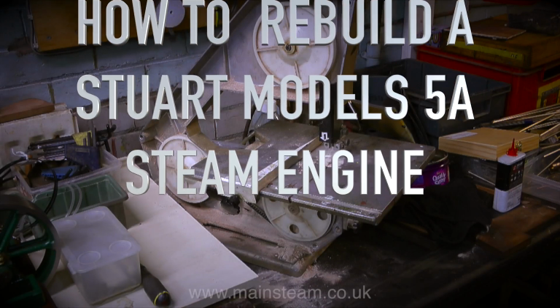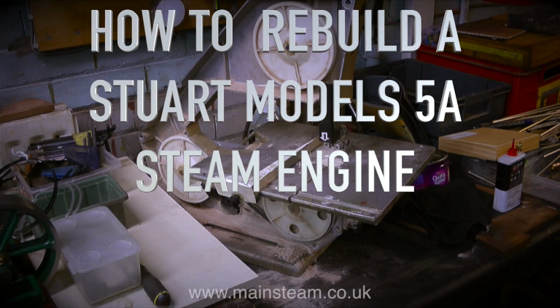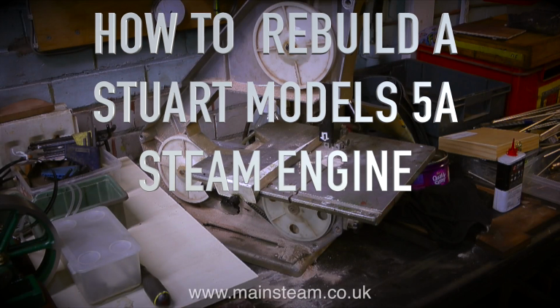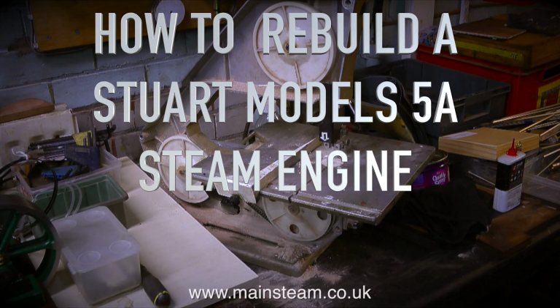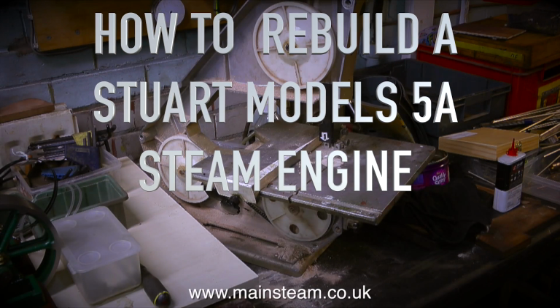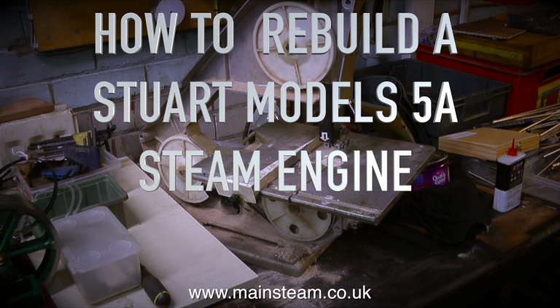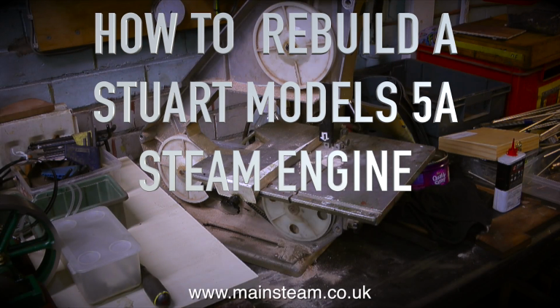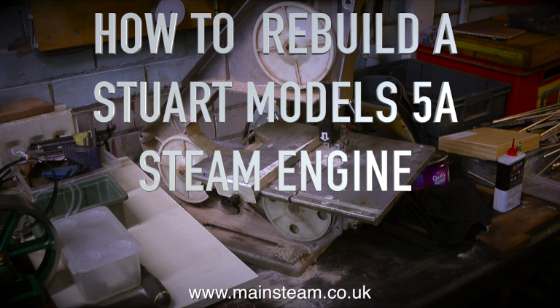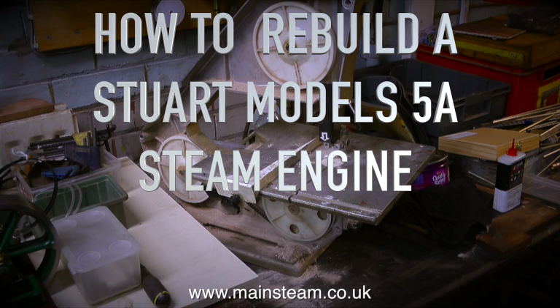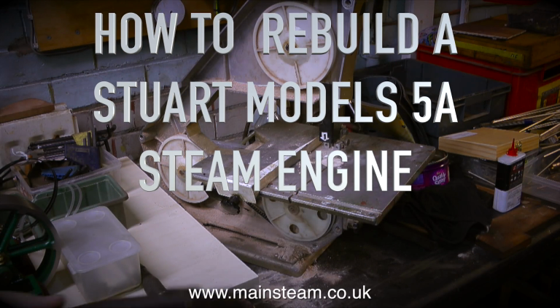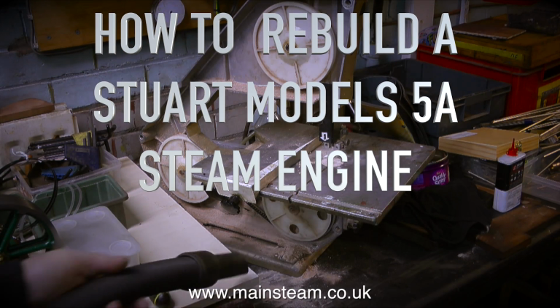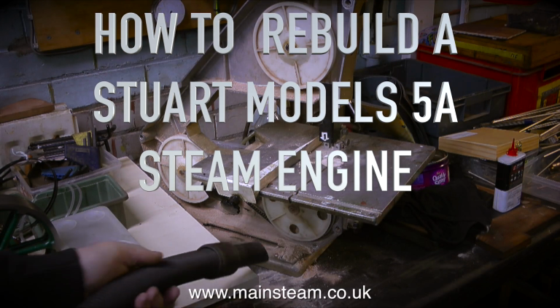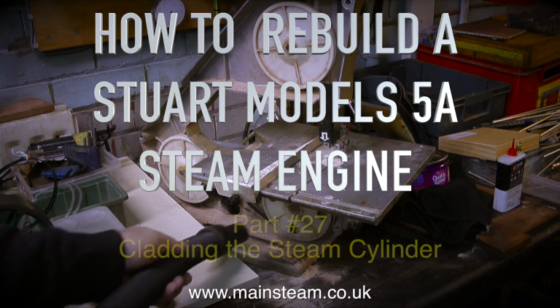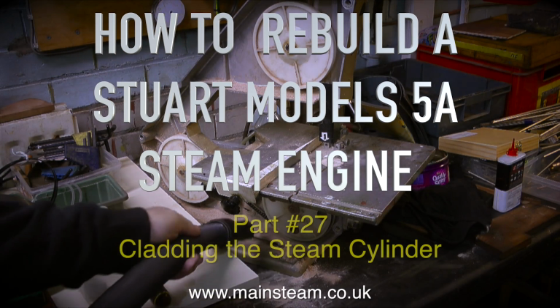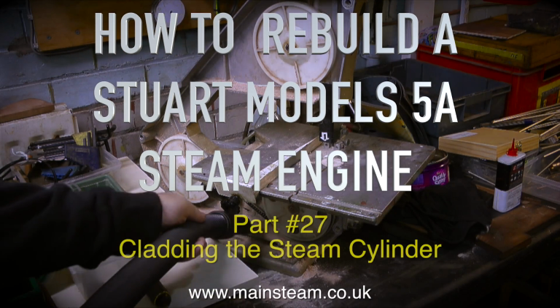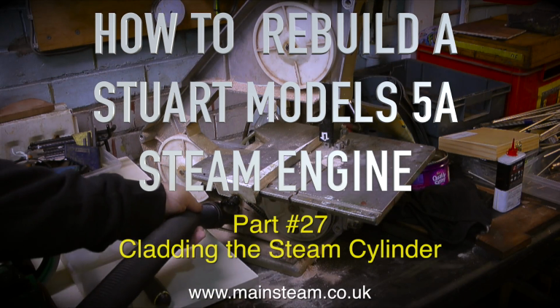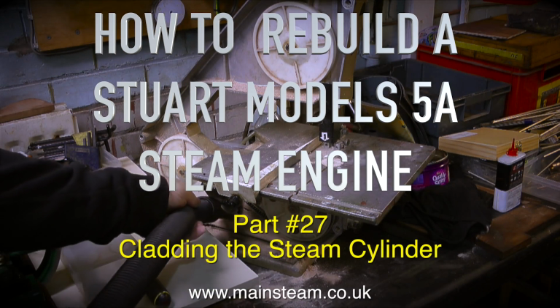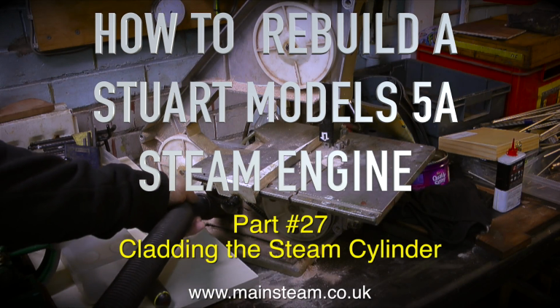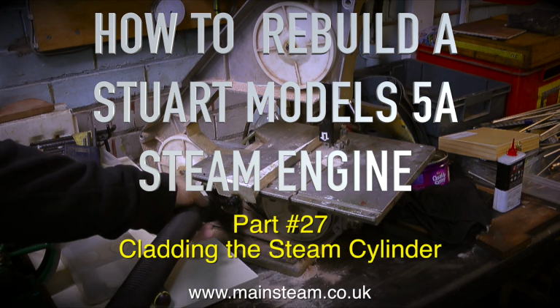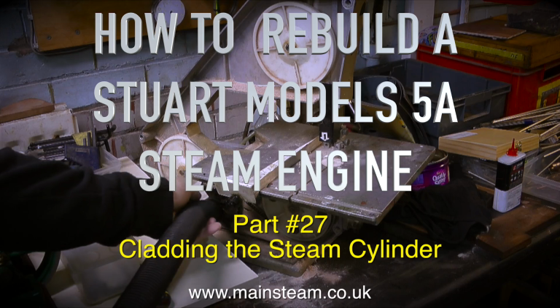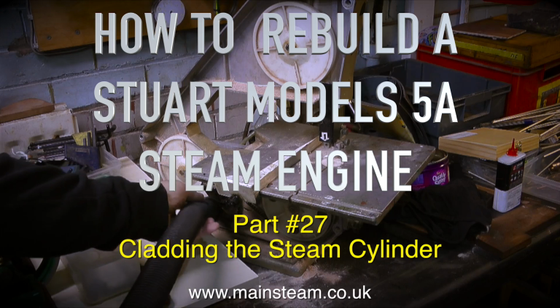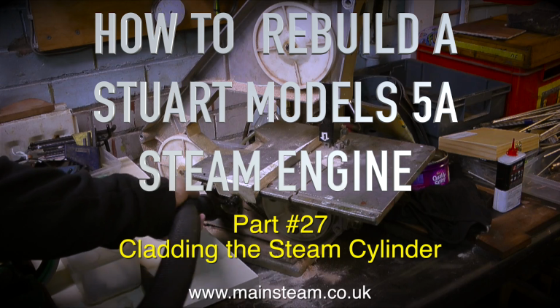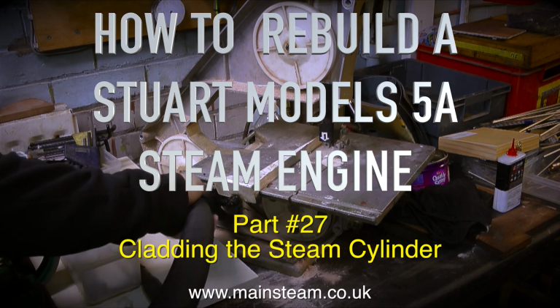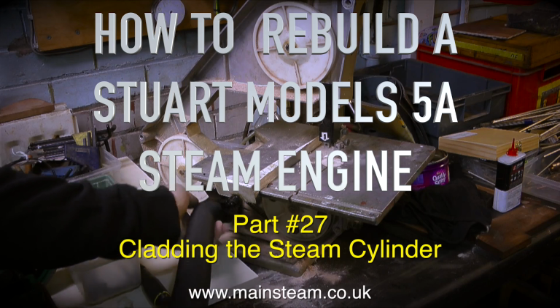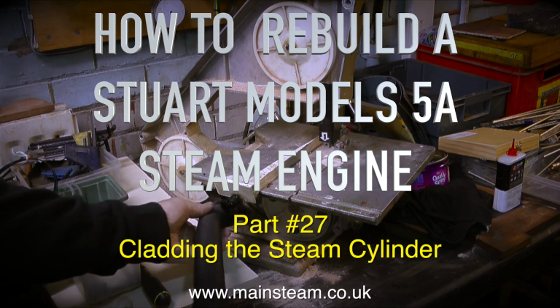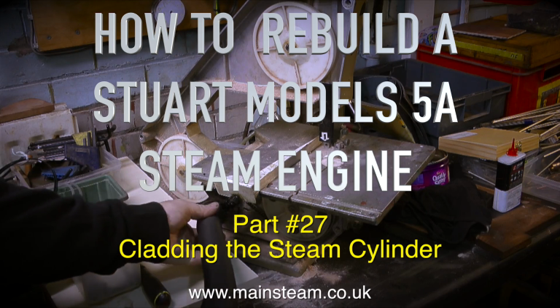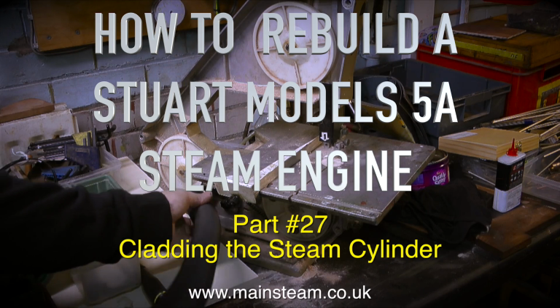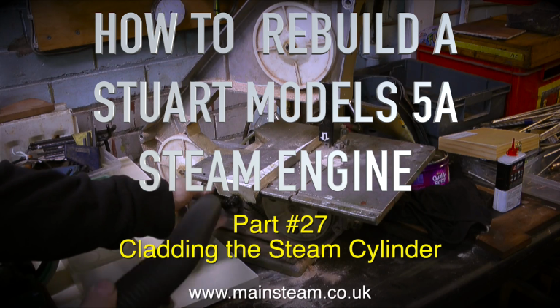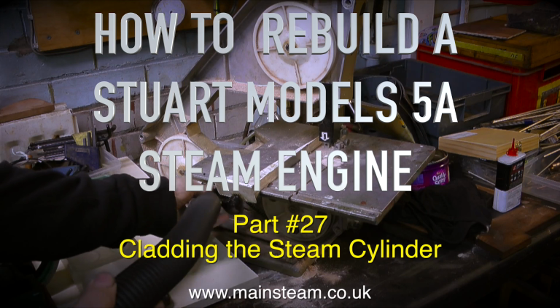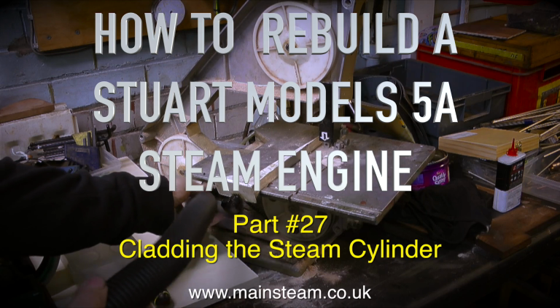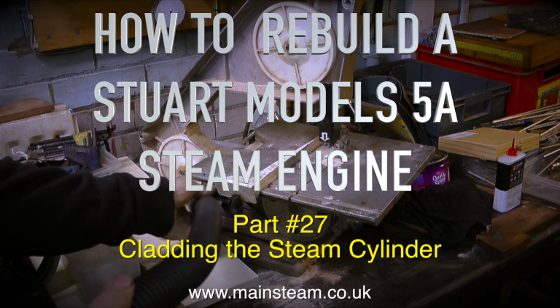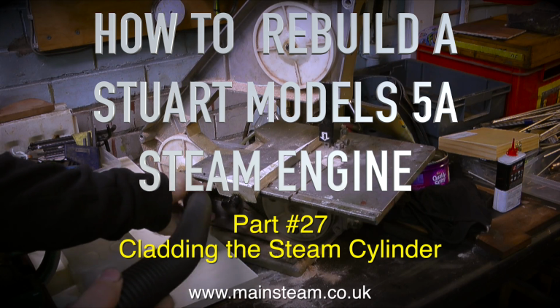How to rebuild a Stuart Models 5A steam engine. This is part 27, cladding the steam cylinder.